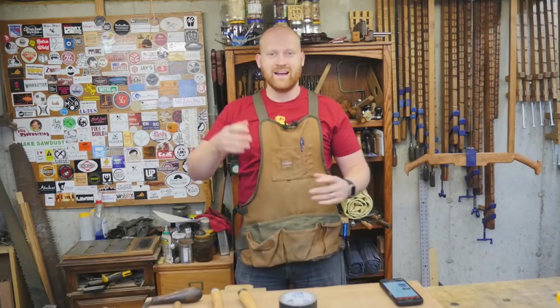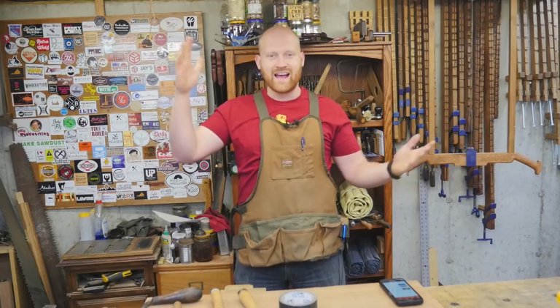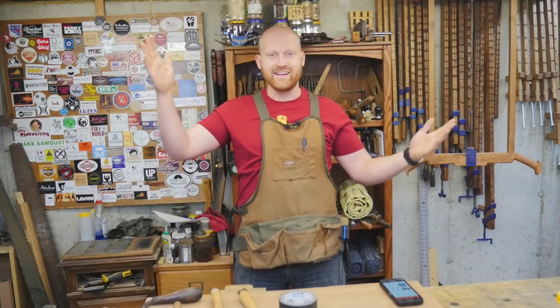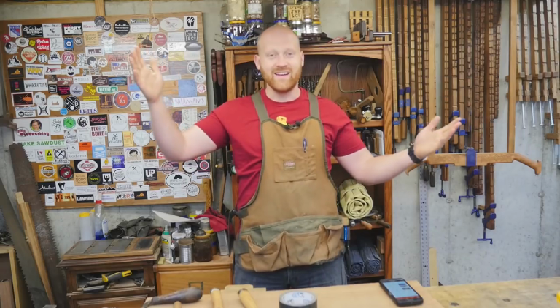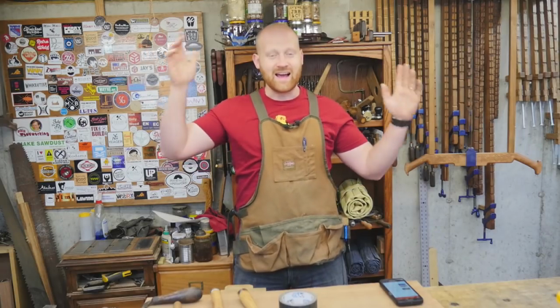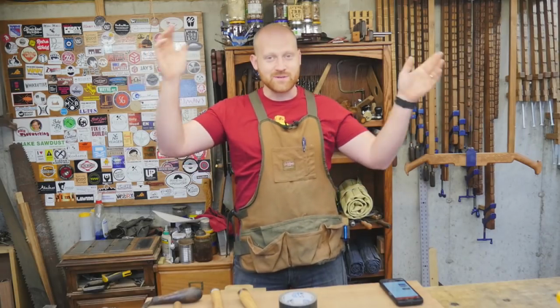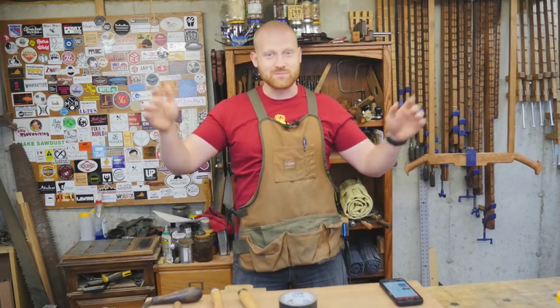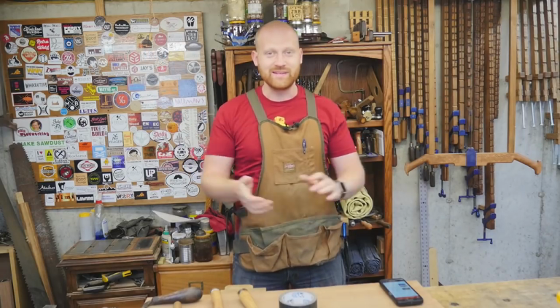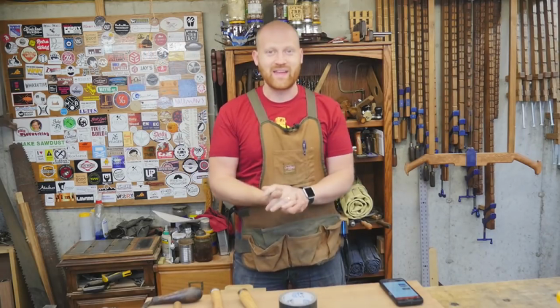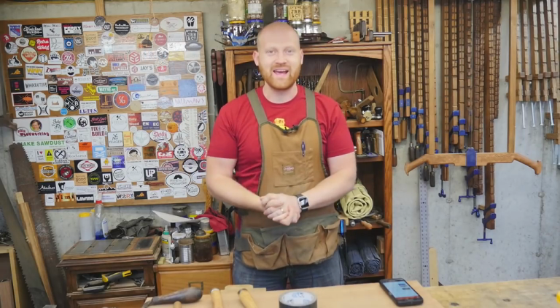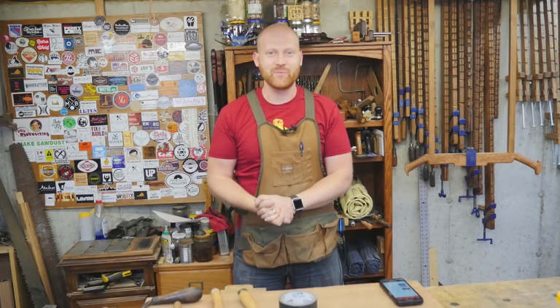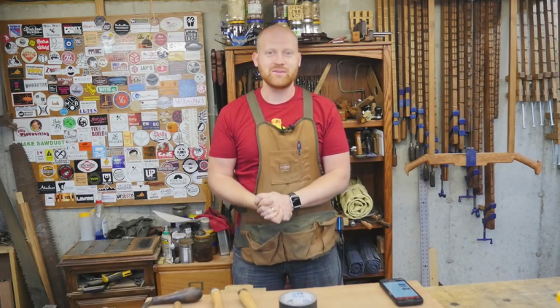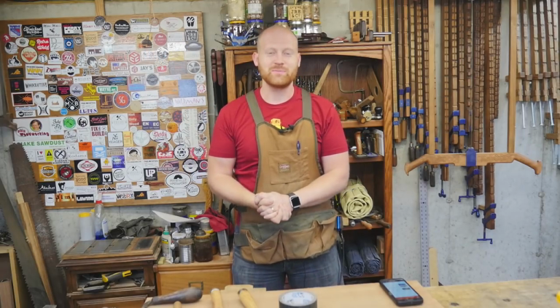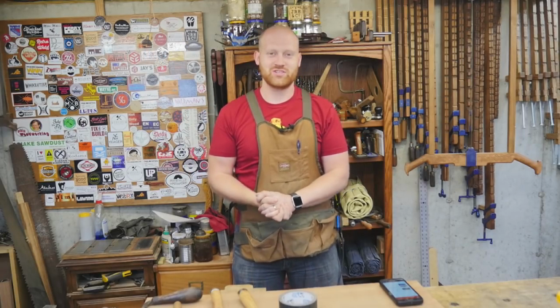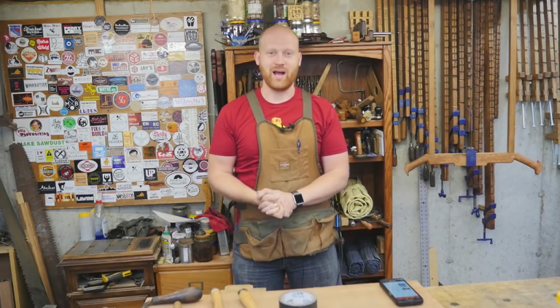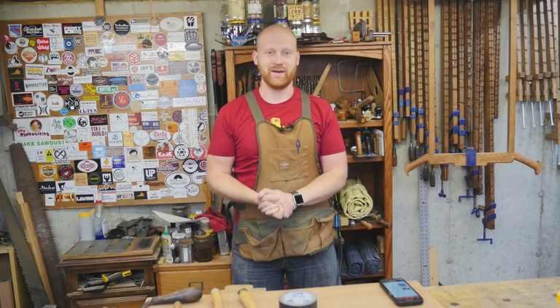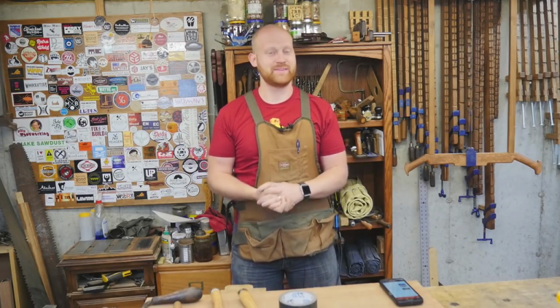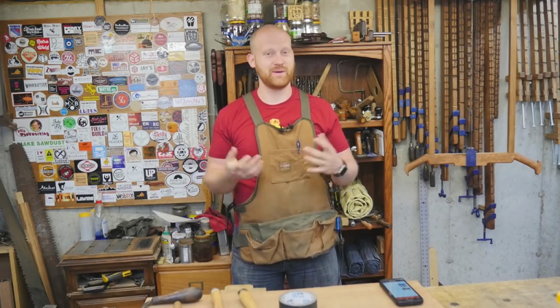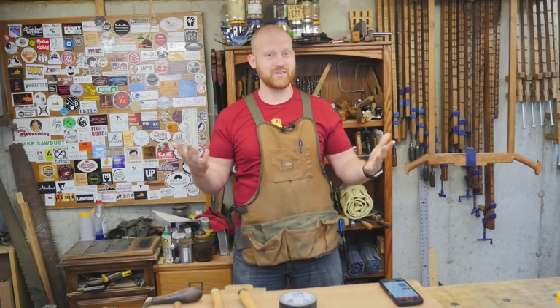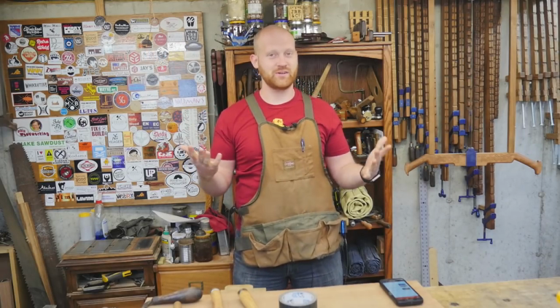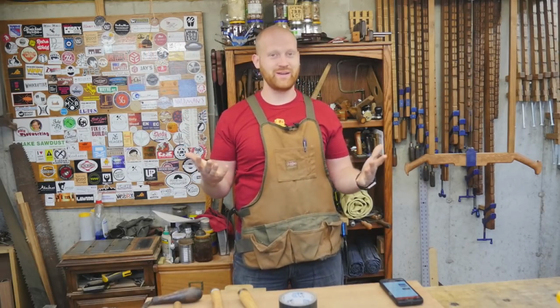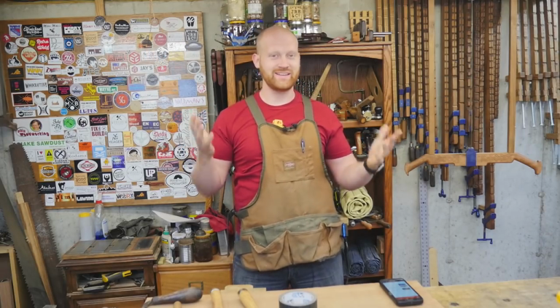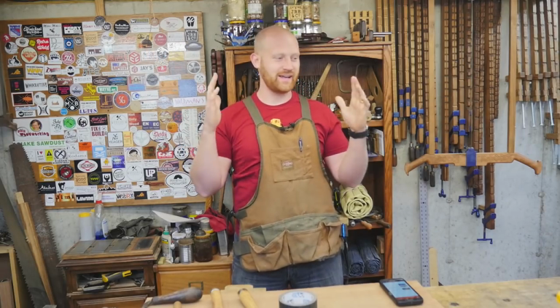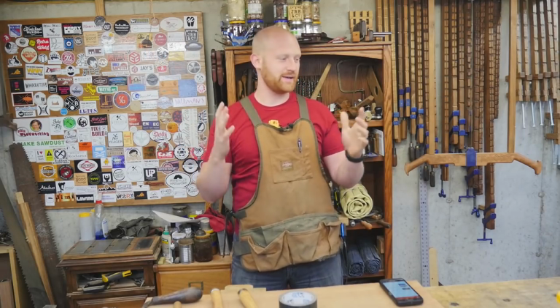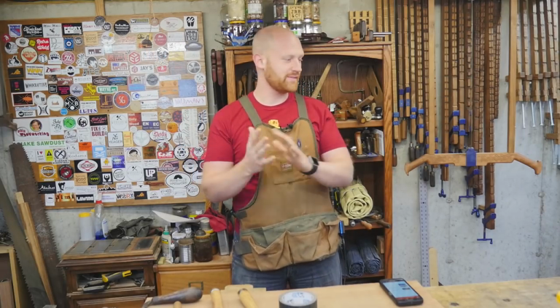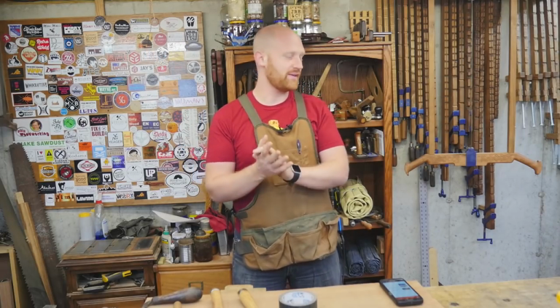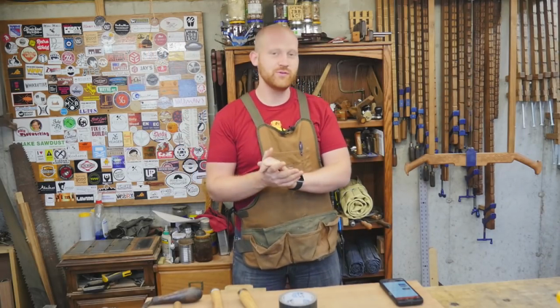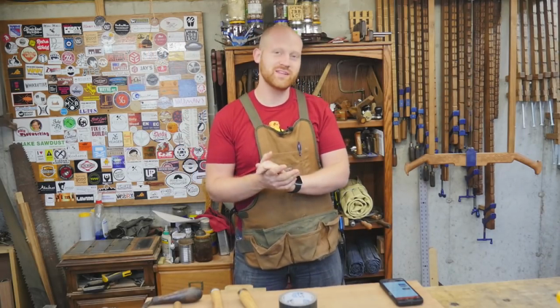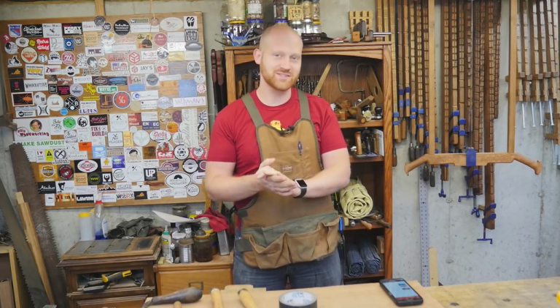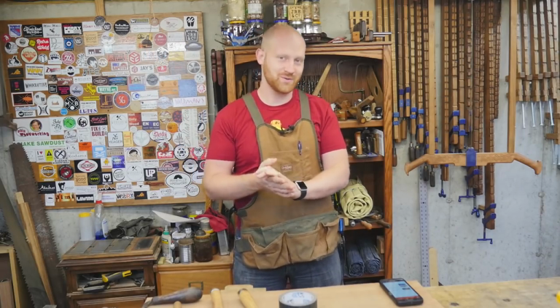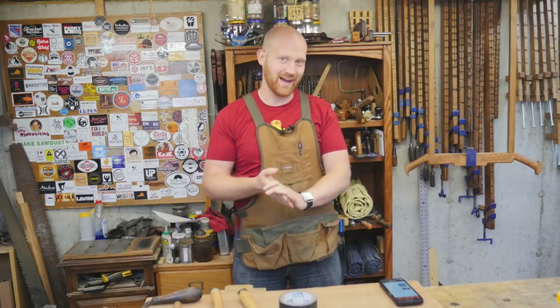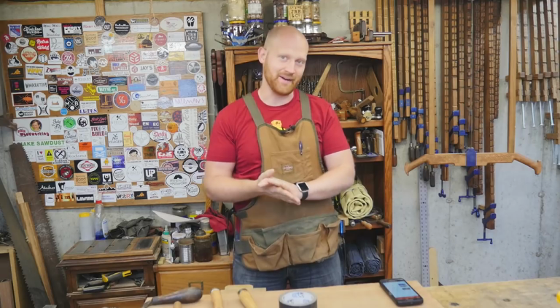Hey y'all, I'm James Wright and welcome to my shop. It's been another good week and we've got a few things going on.